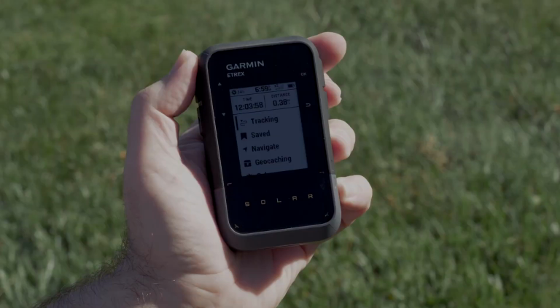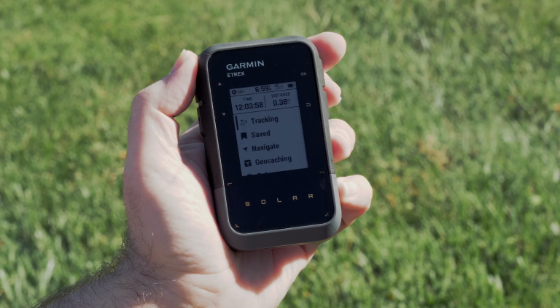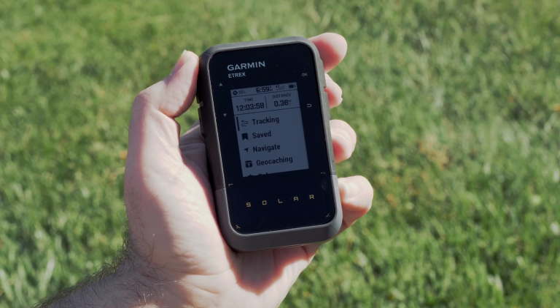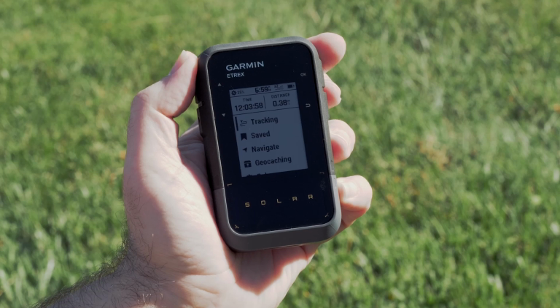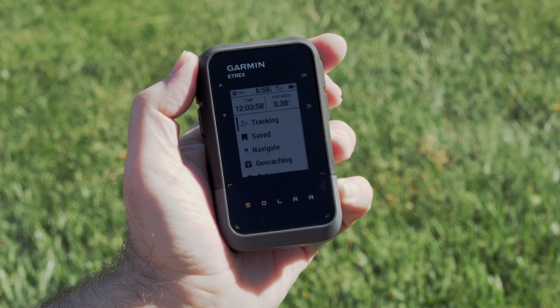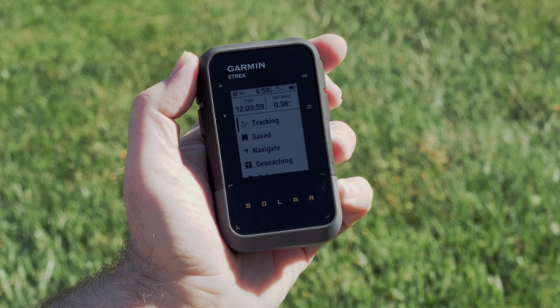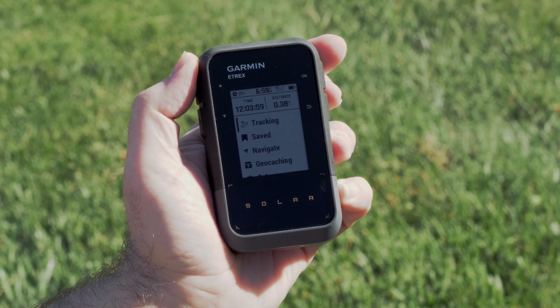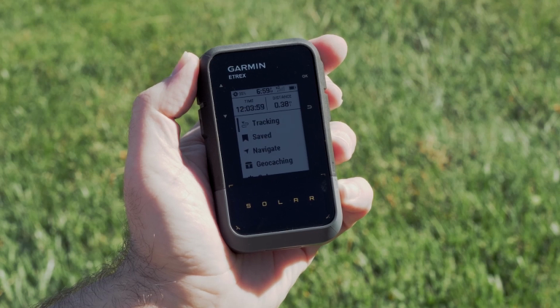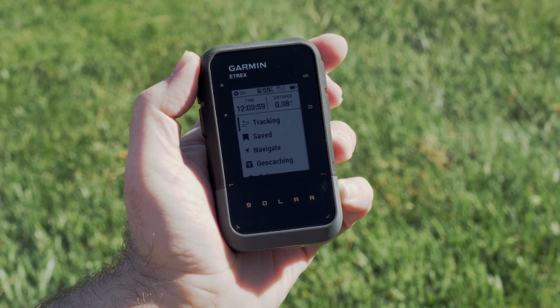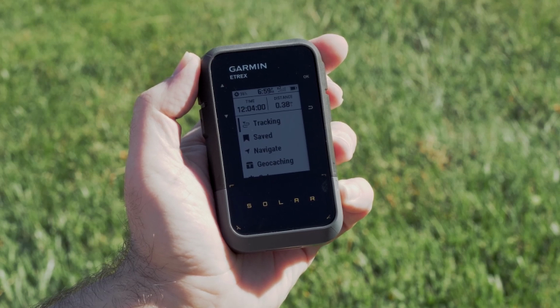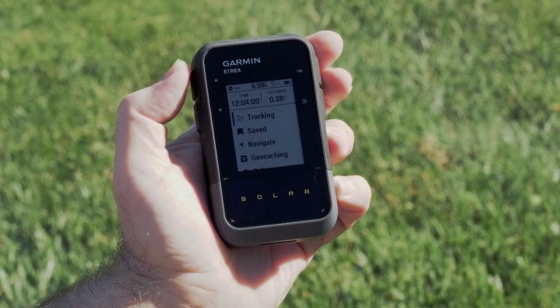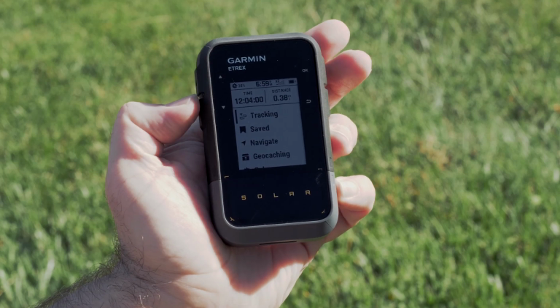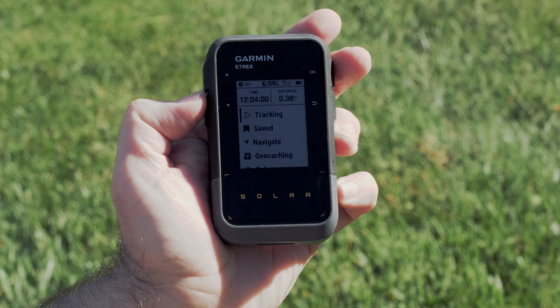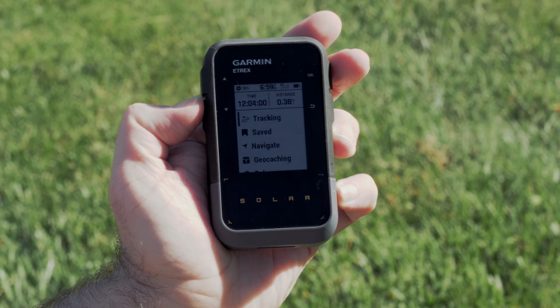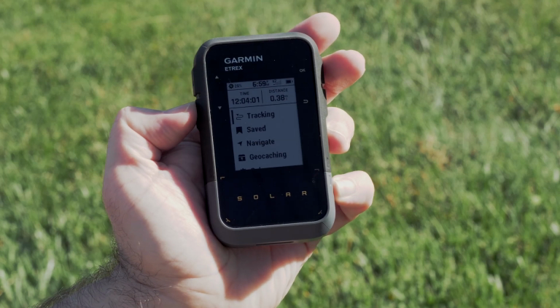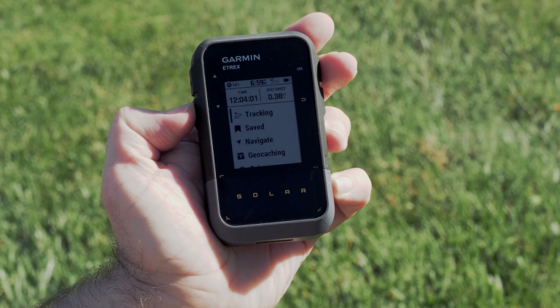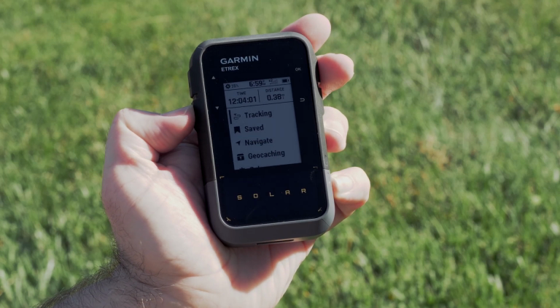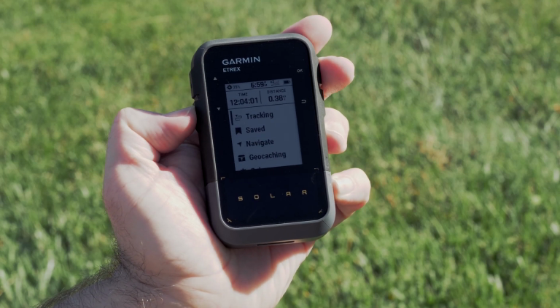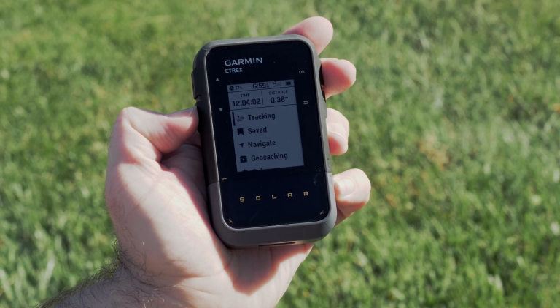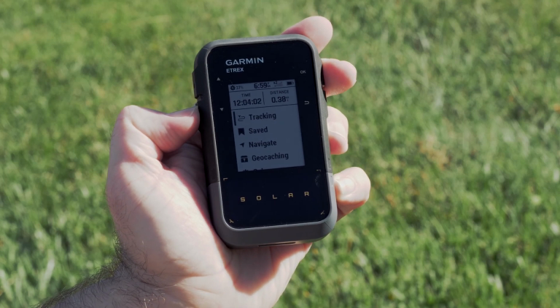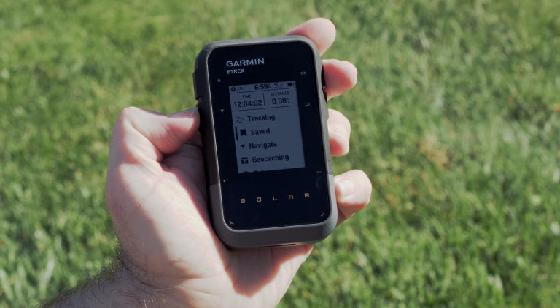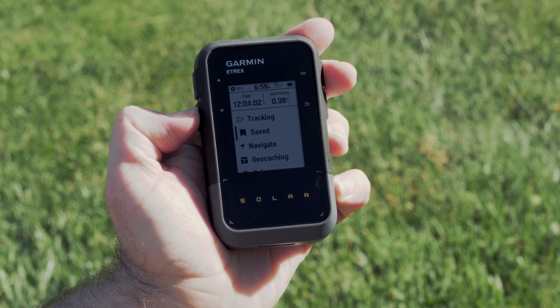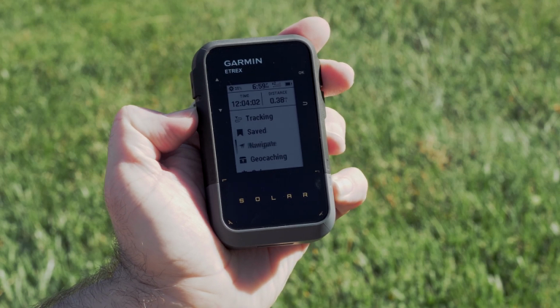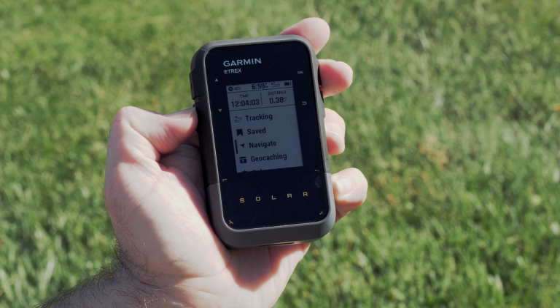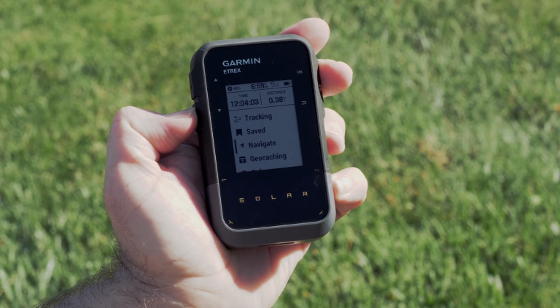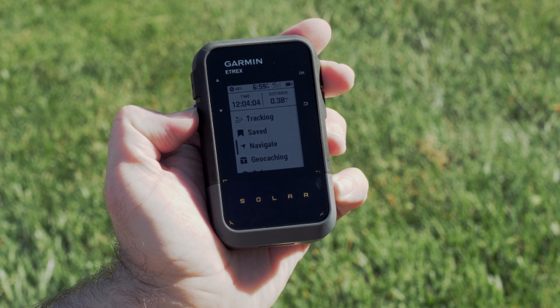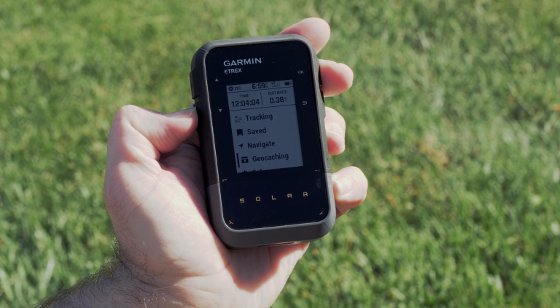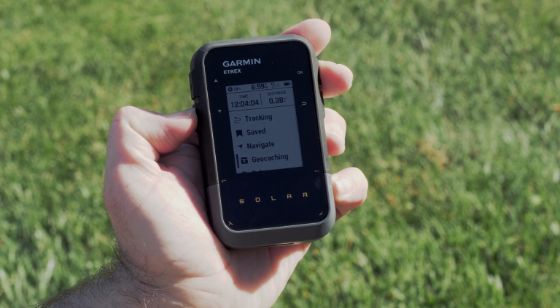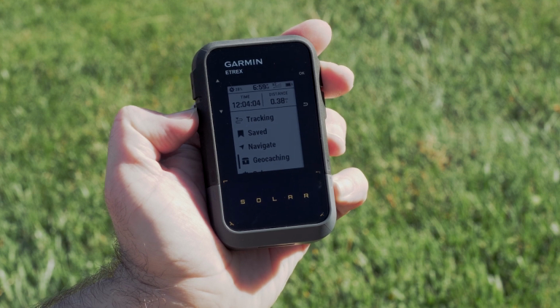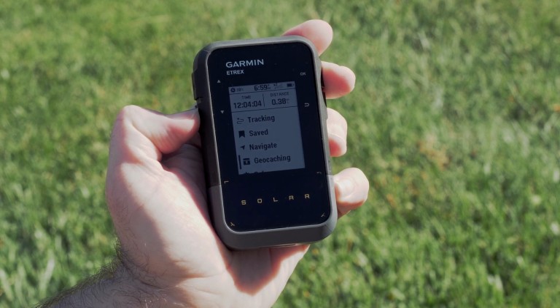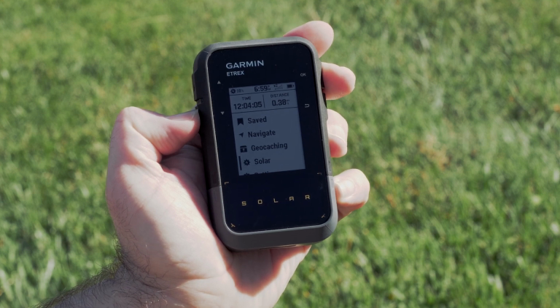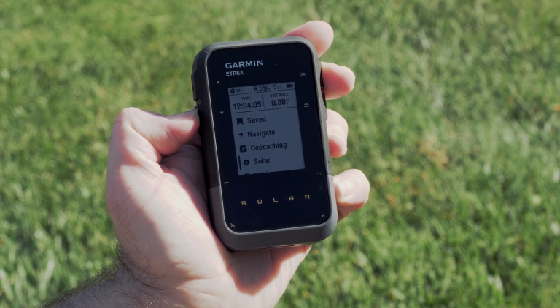In sunny conditions, the battery and solar cell provides unlimited battery life when the device is in standard GPS mode.